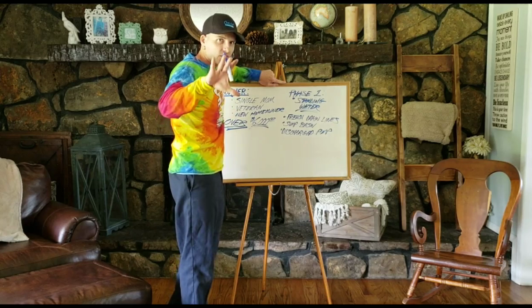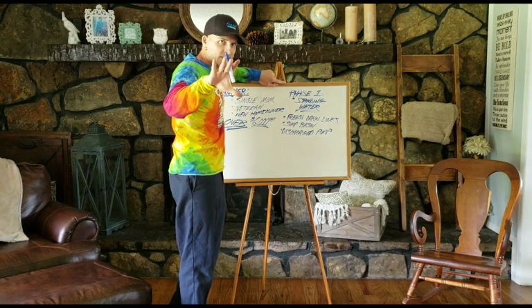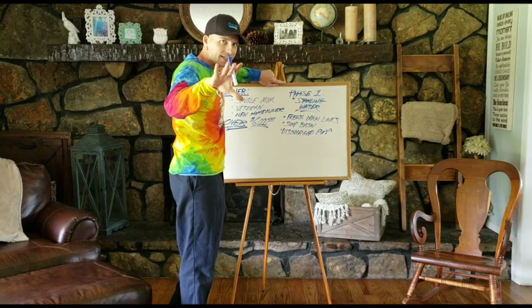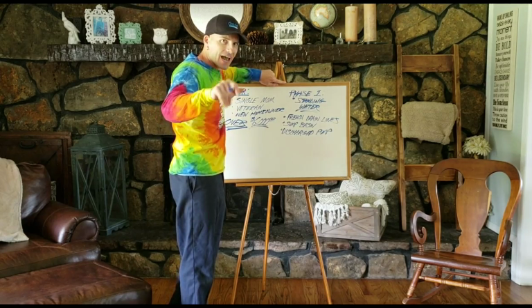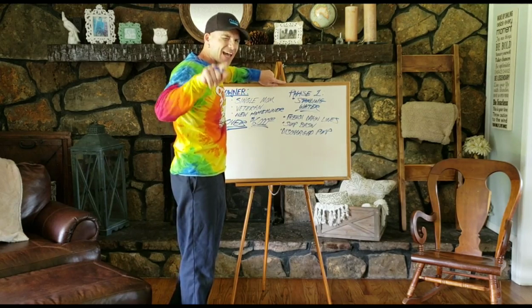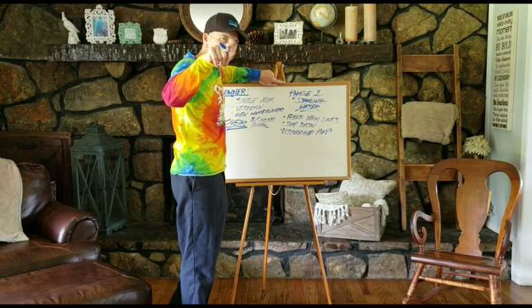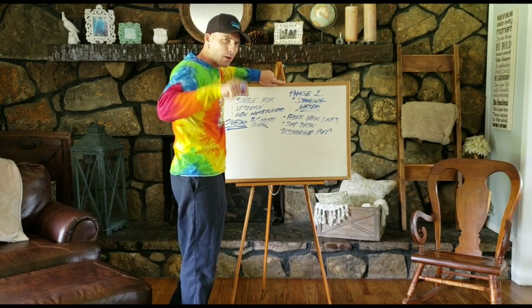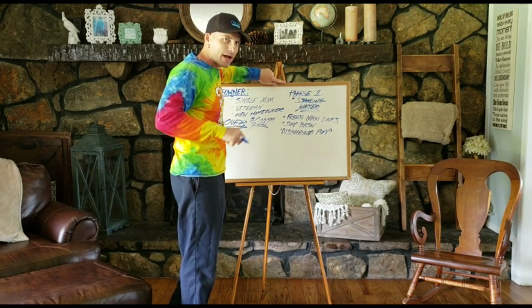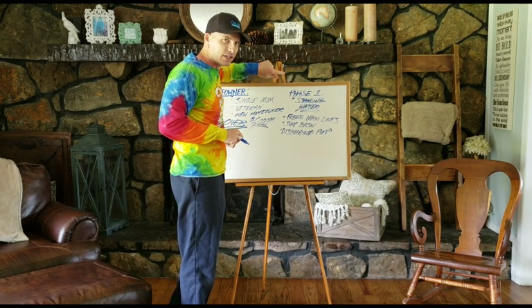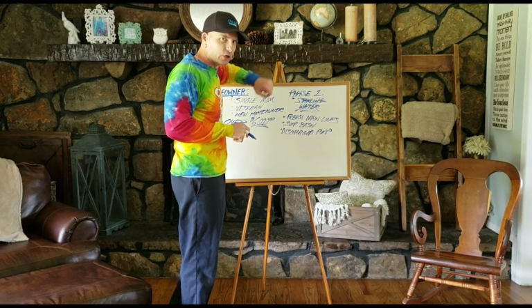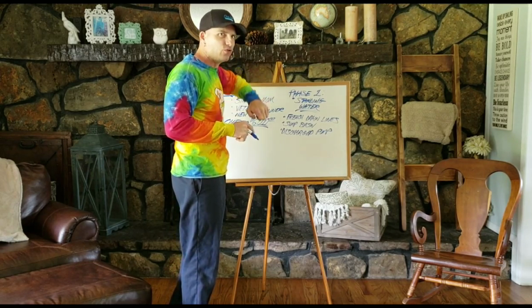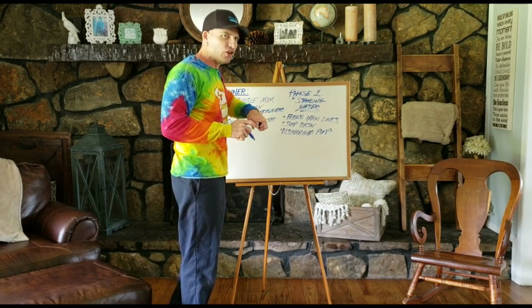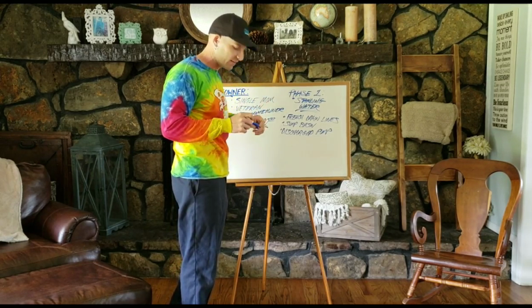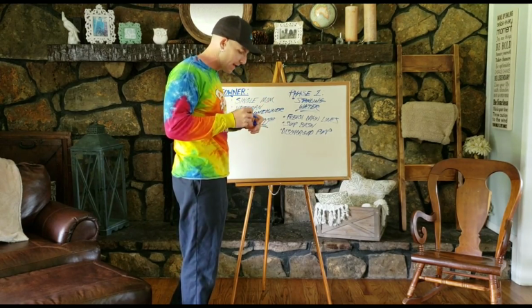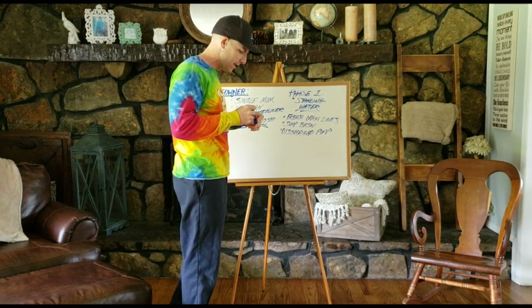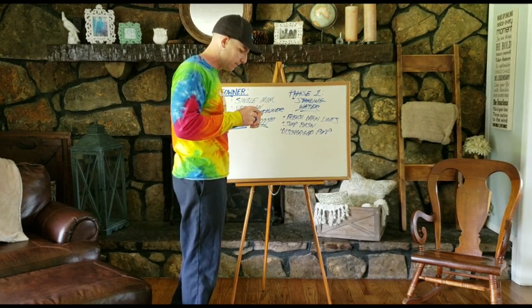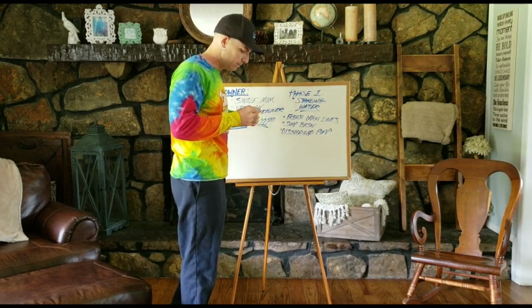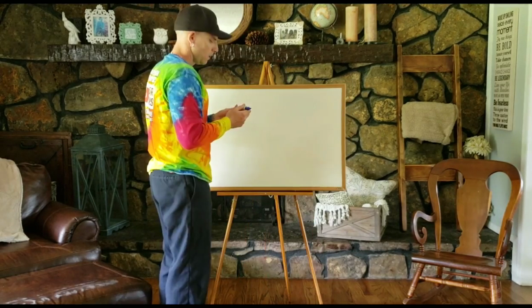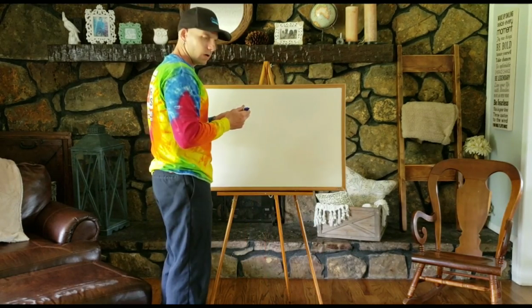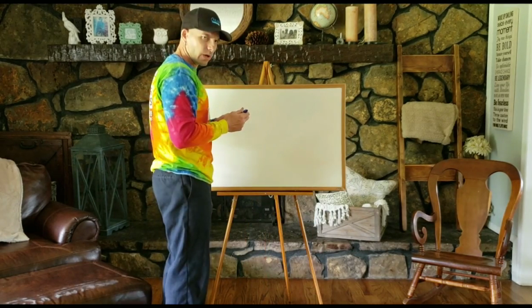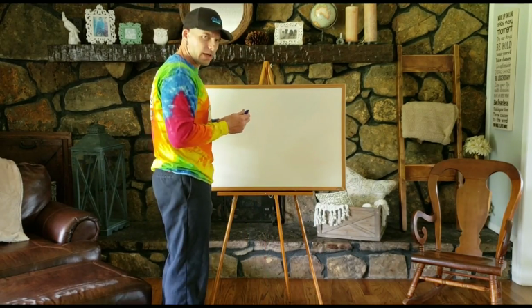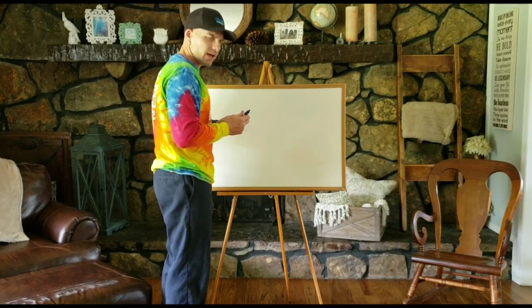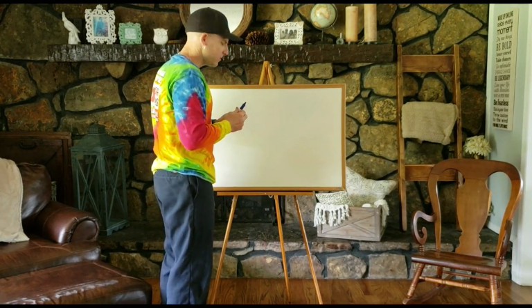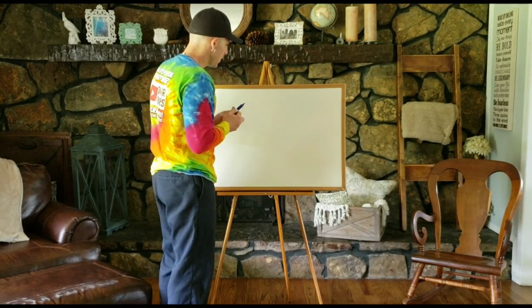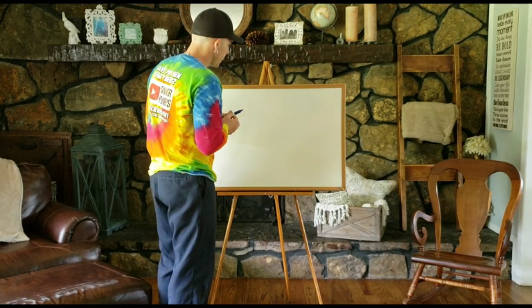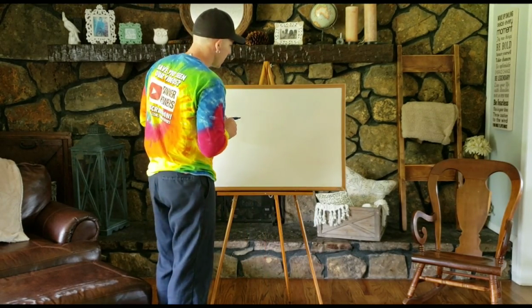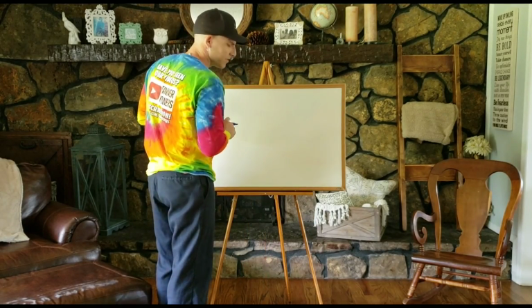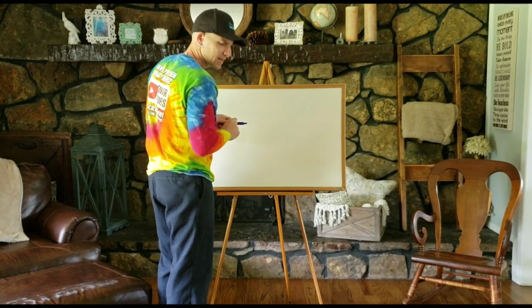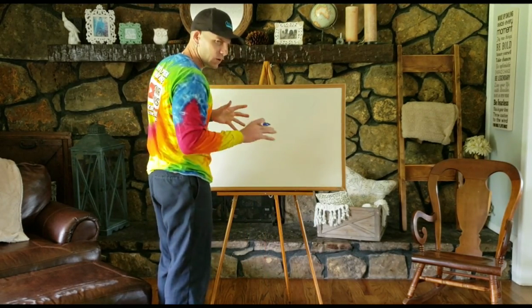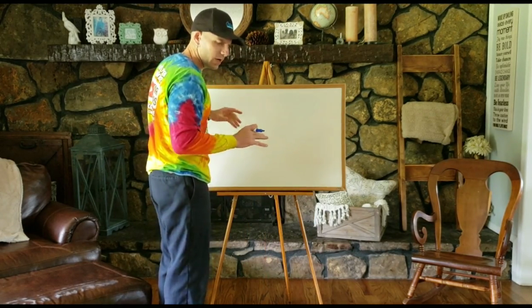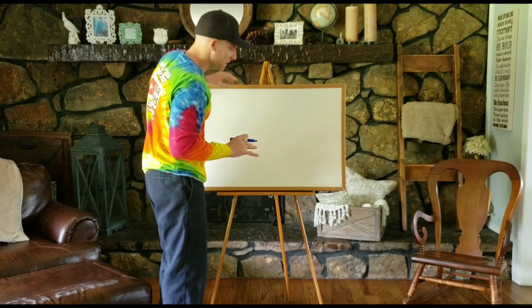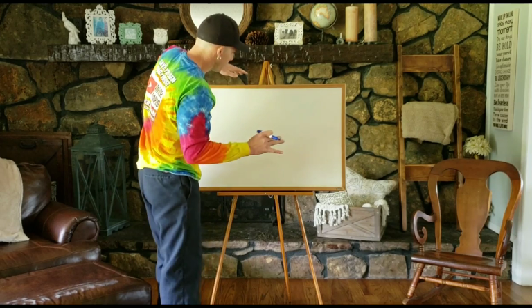I just wanted to bring everyone up to speed and get us all on the same page about what was going on here before I began the actual video. So sit tight — we're about to do just that. Check it out. Stay with me and follow along close.